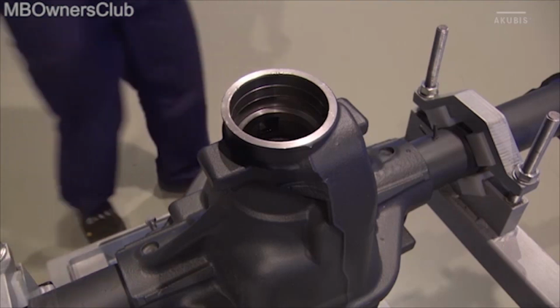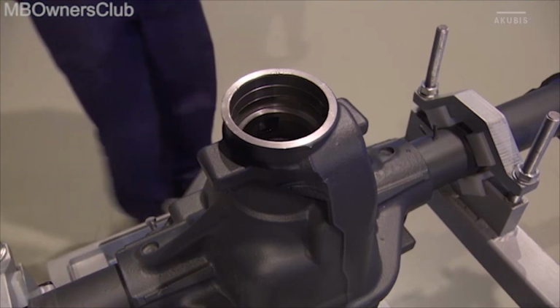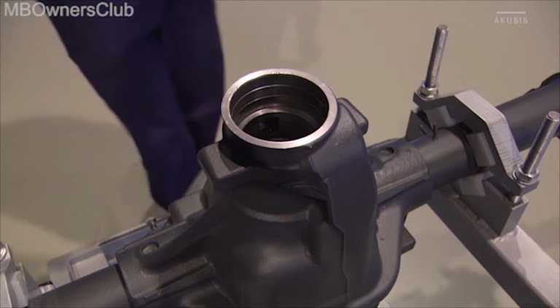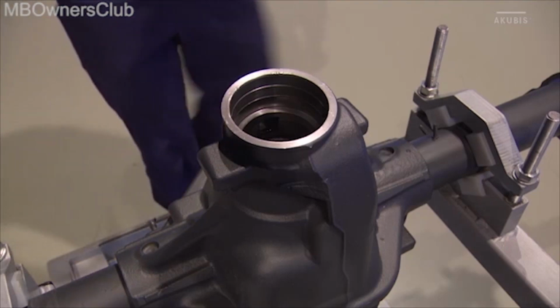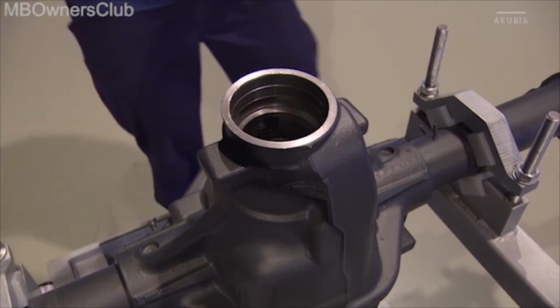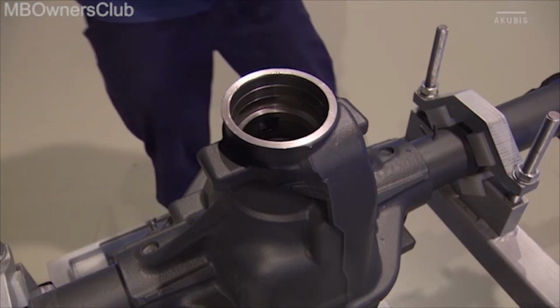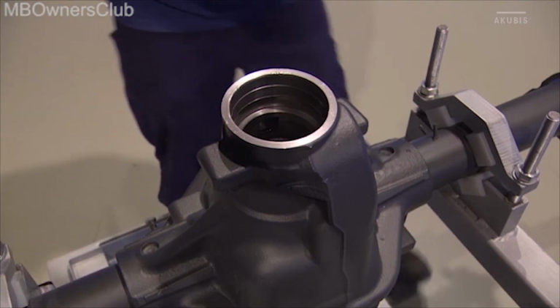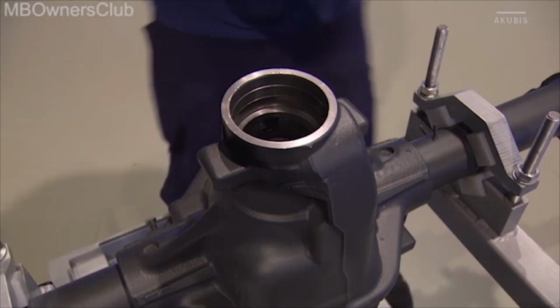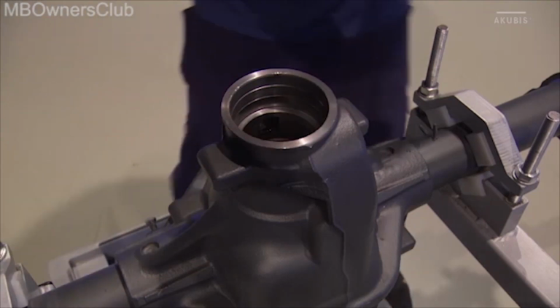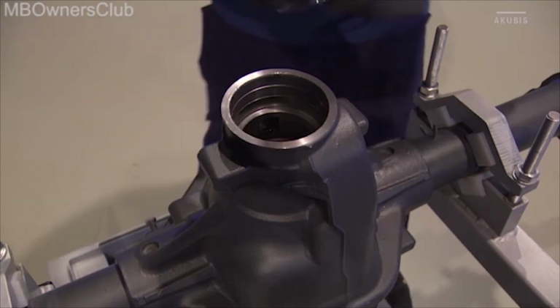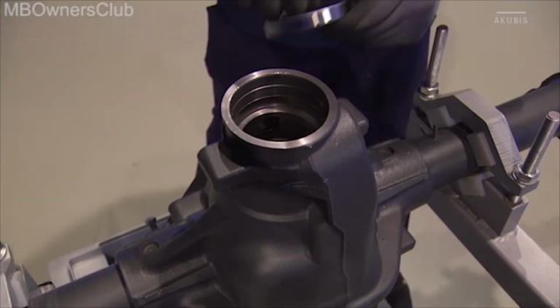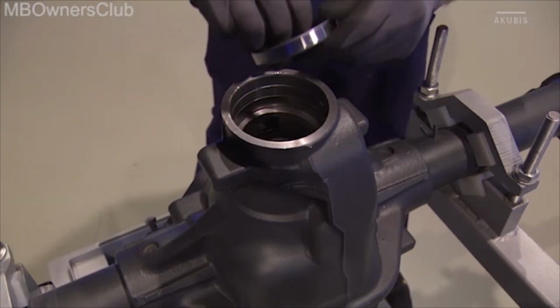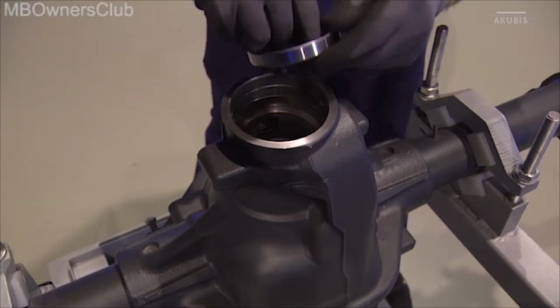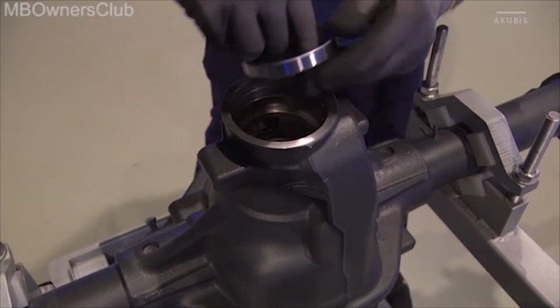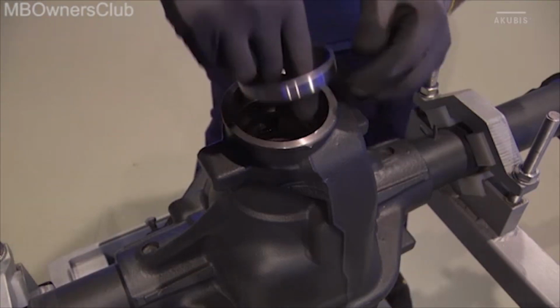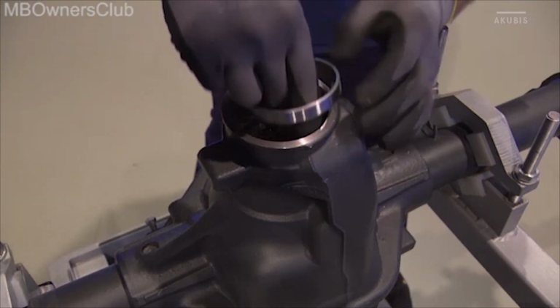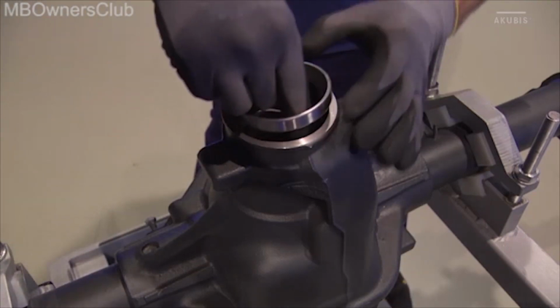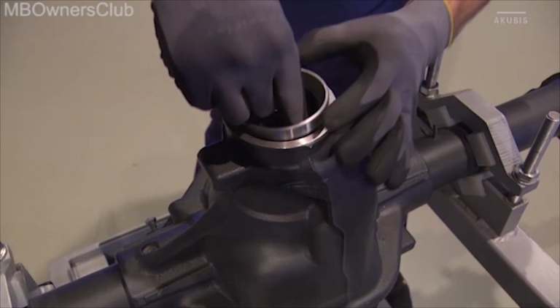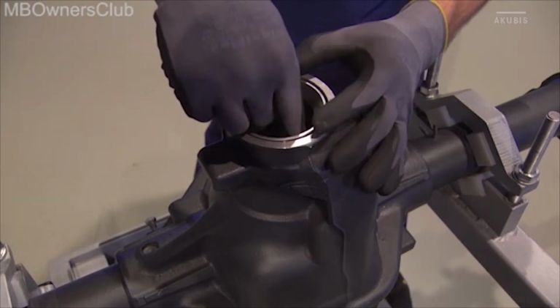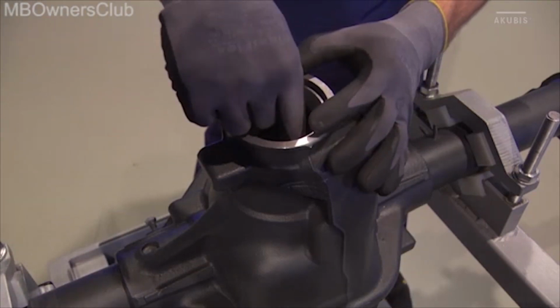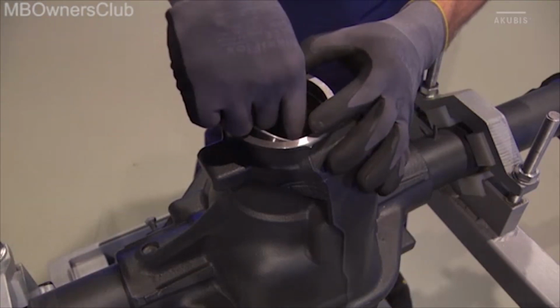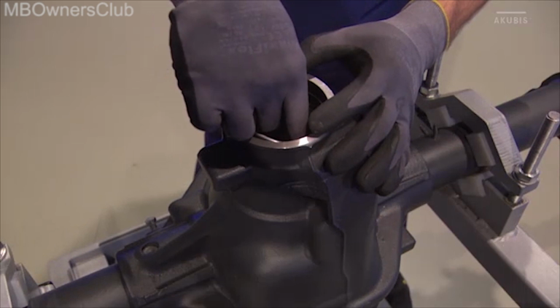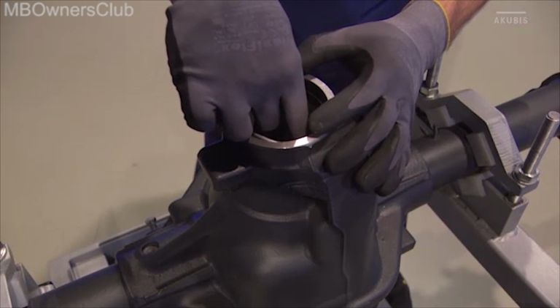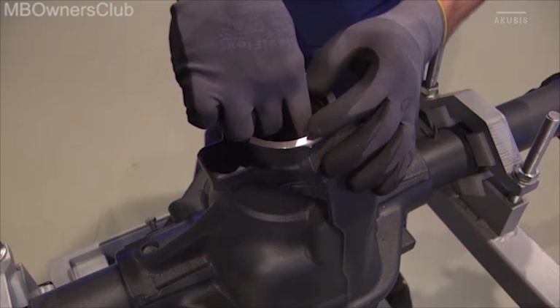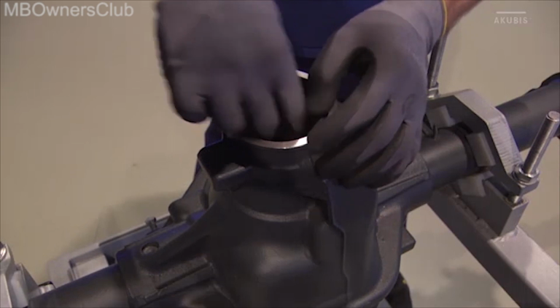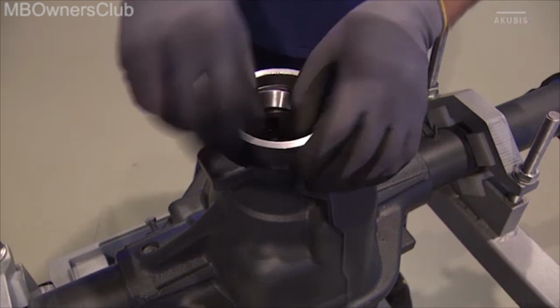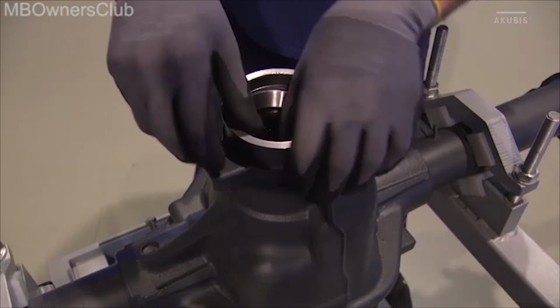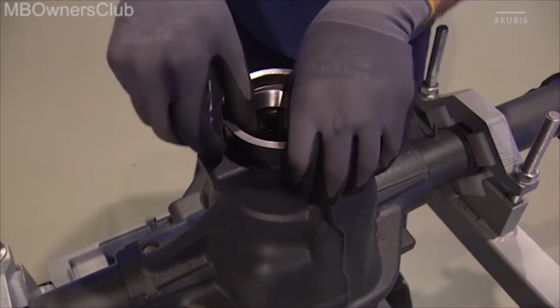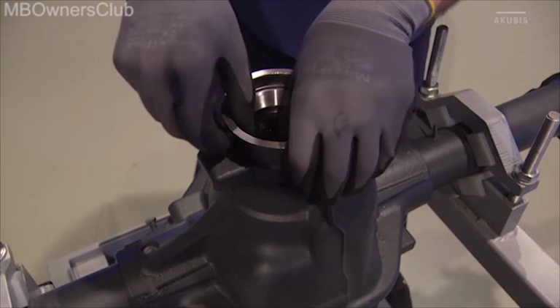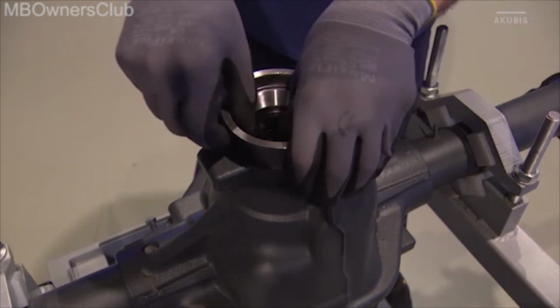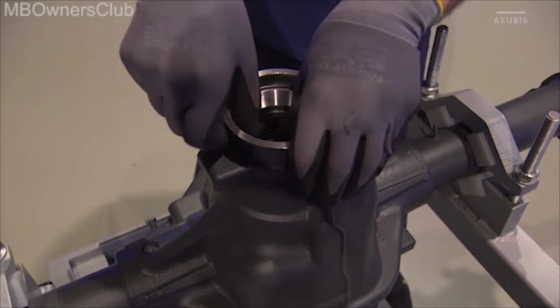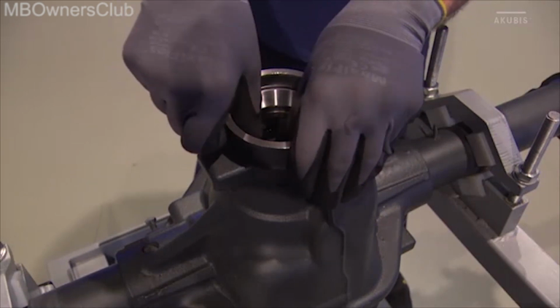Now we will move on to the outer bearing shell. Use the draw in tool and draw in the shell.